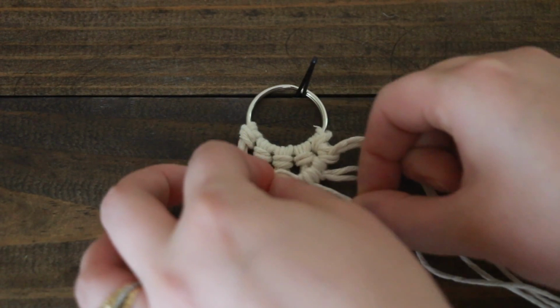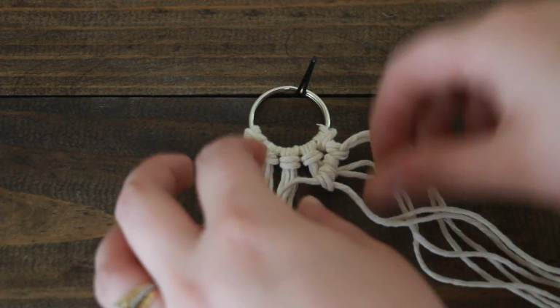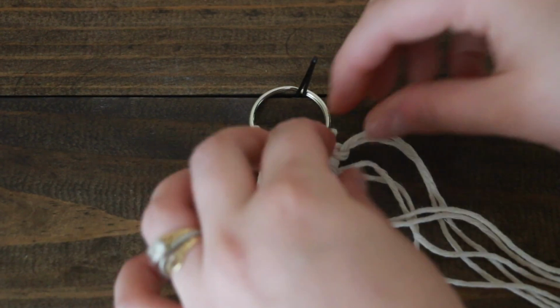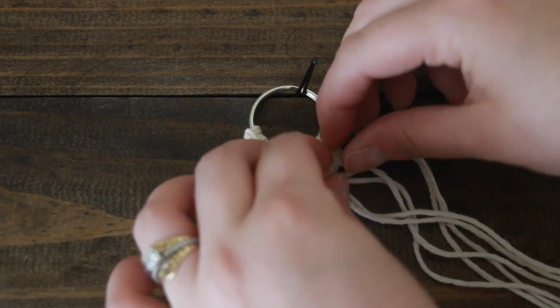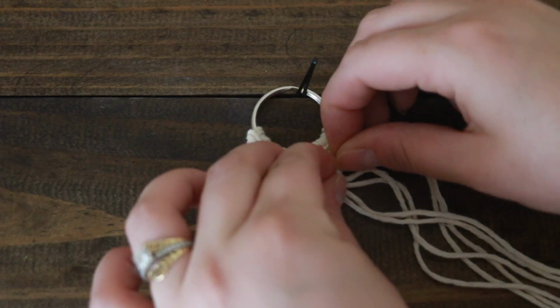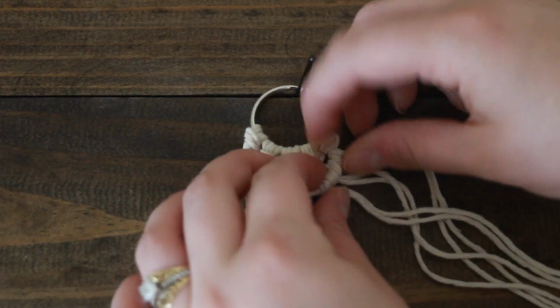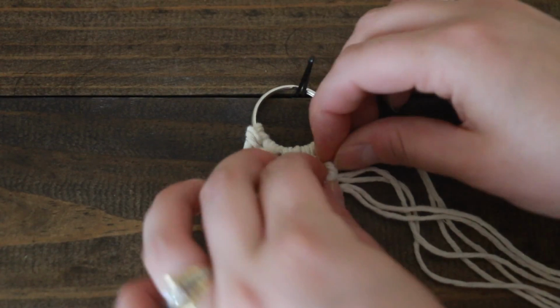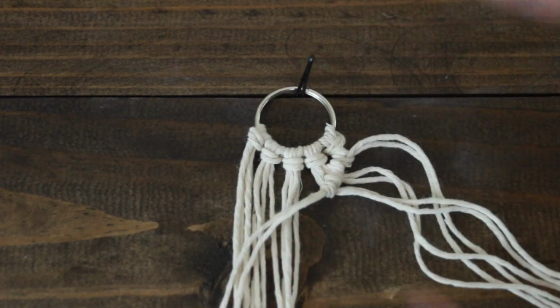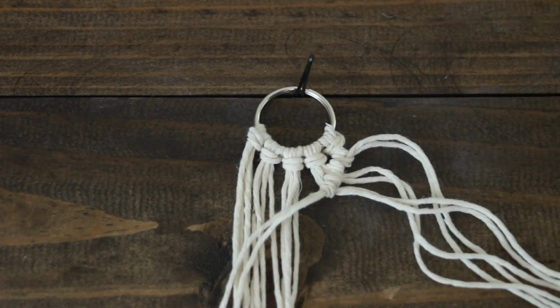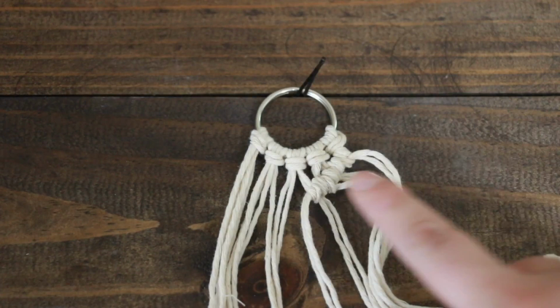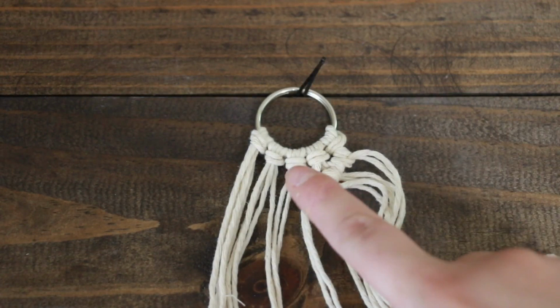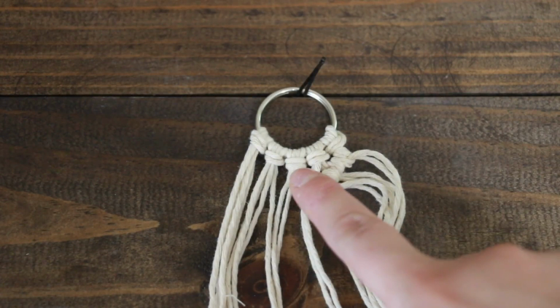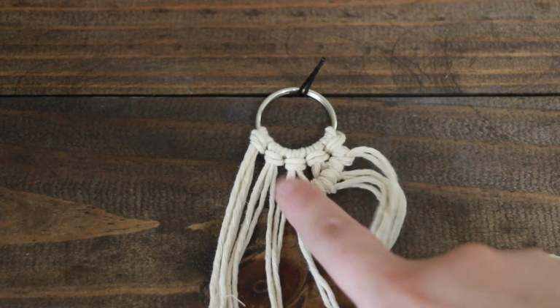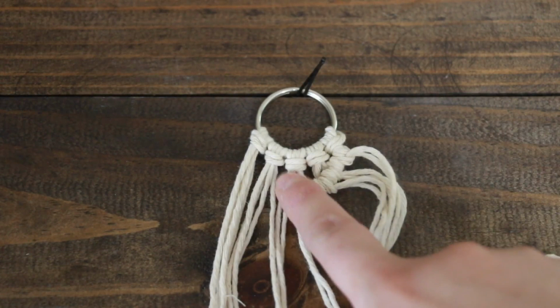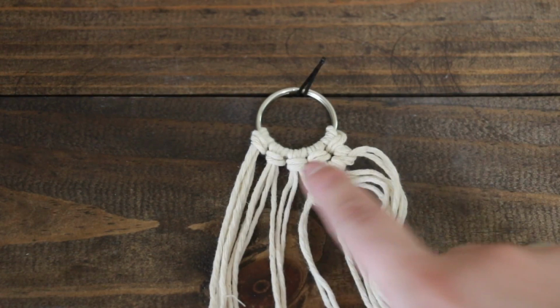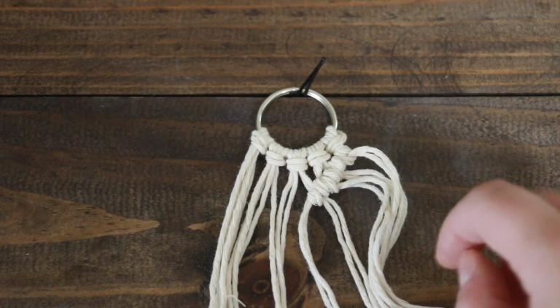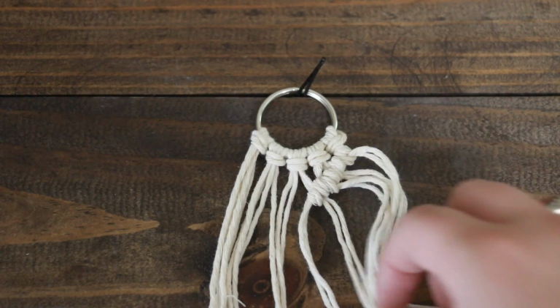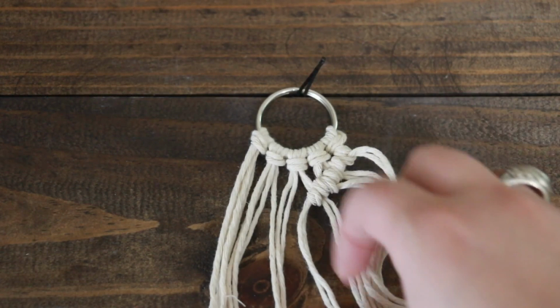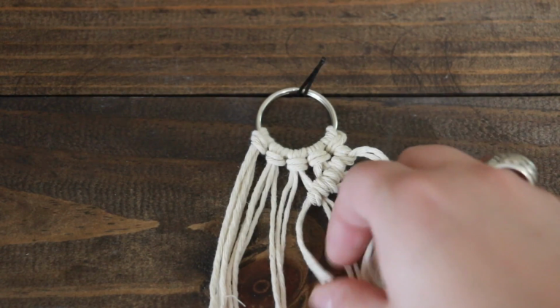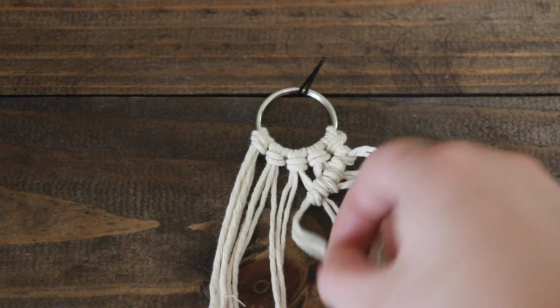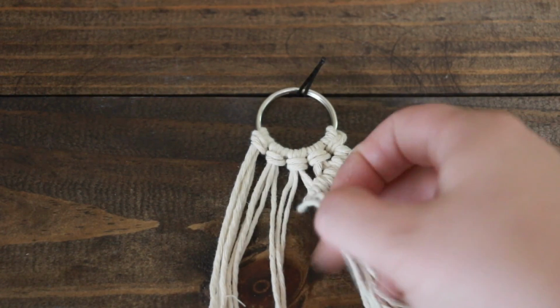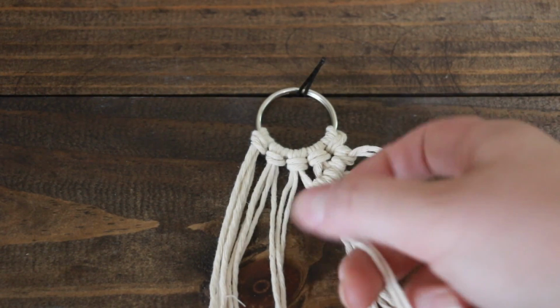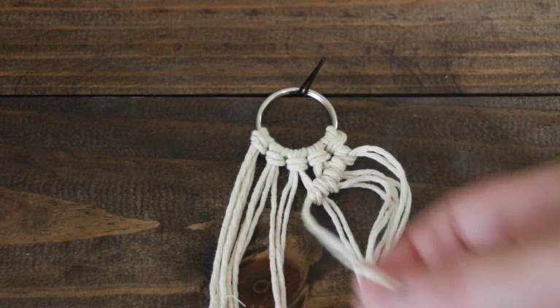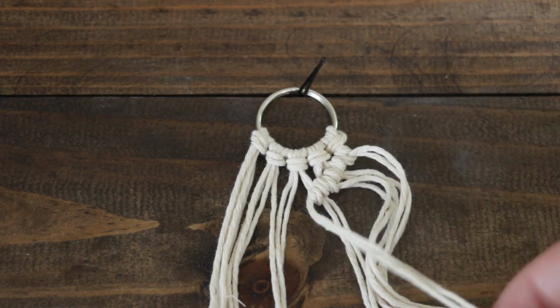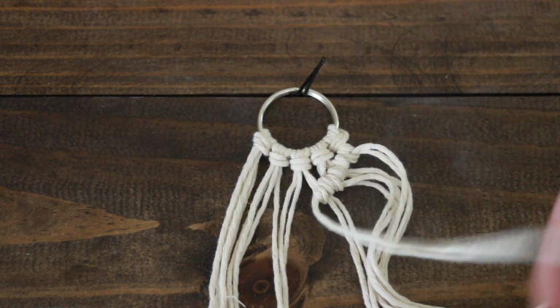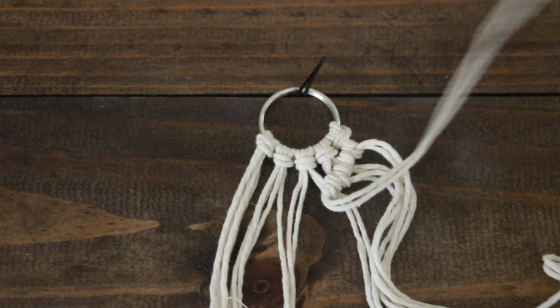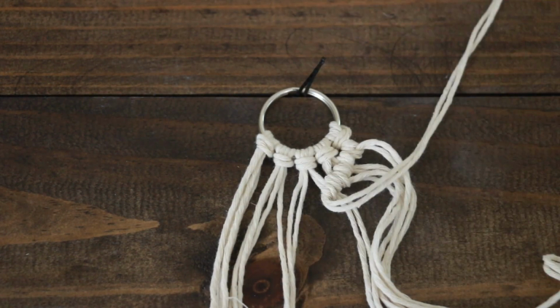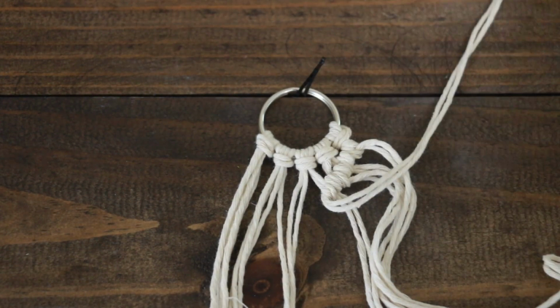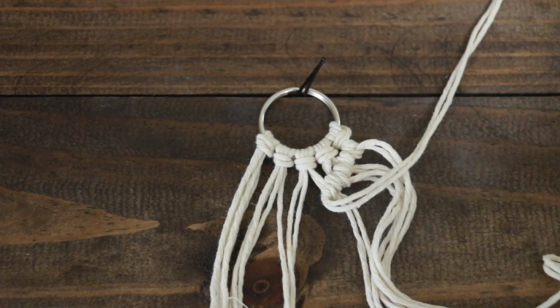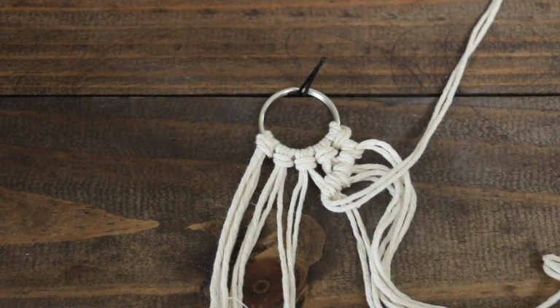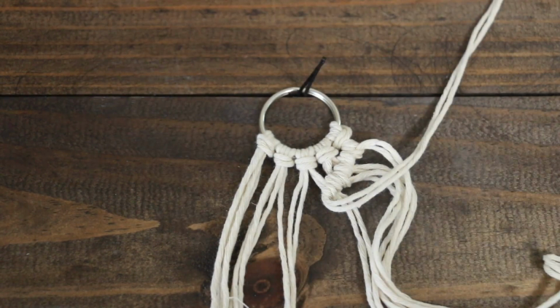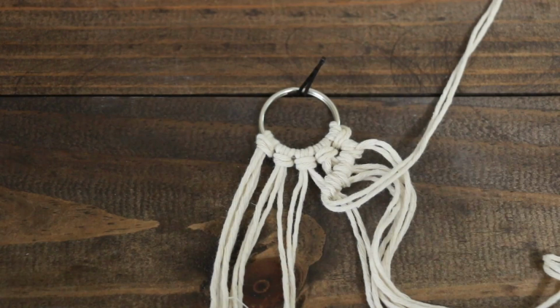Once you reach the fifth knot in the center, you're going to split it. One half of it is going to go to the right side and the other half is going to go to the left.